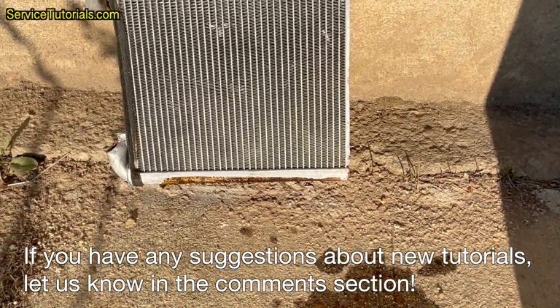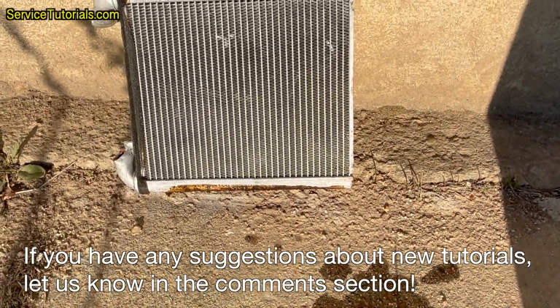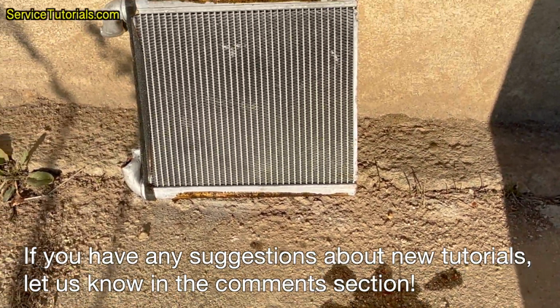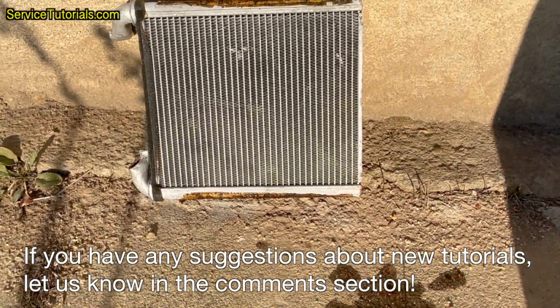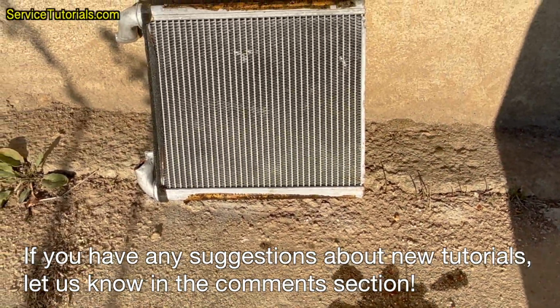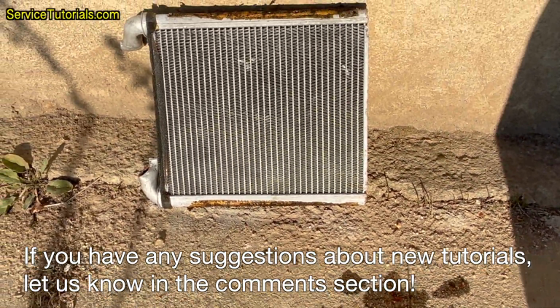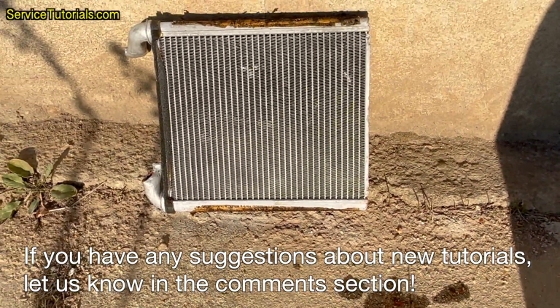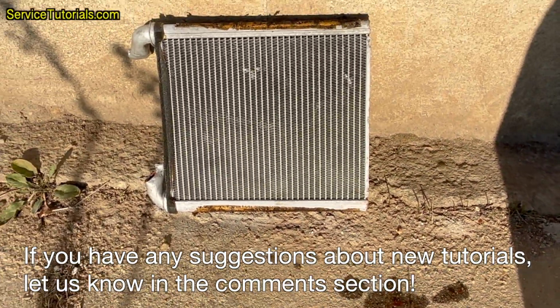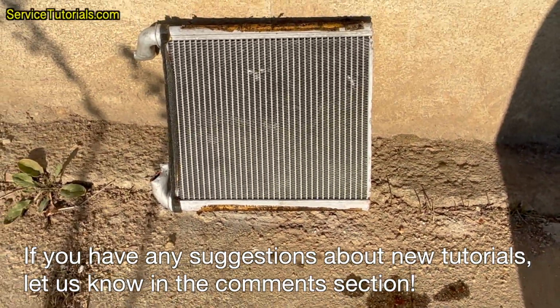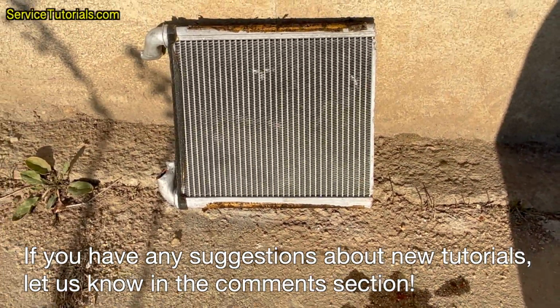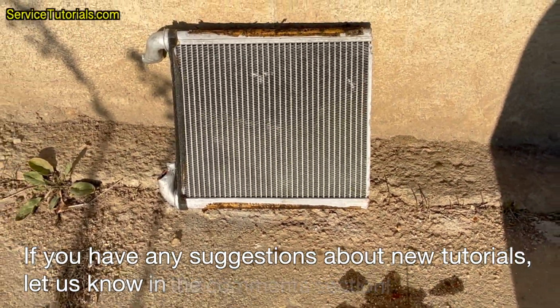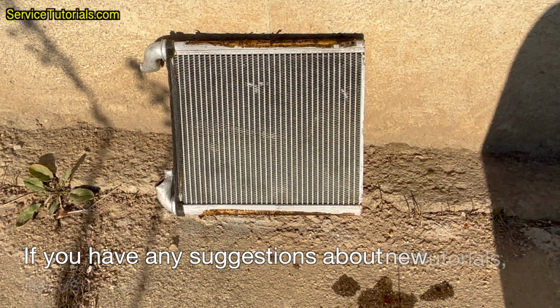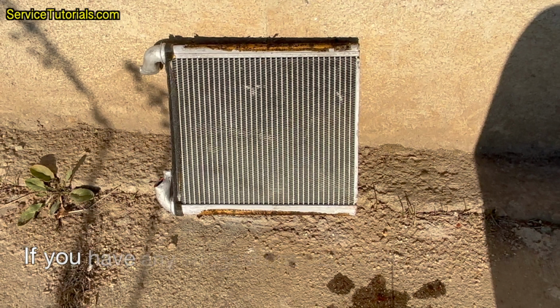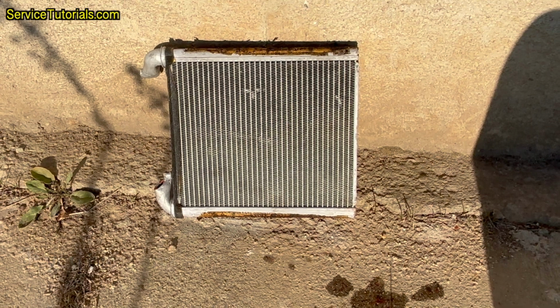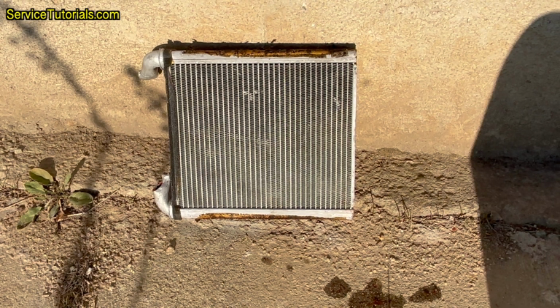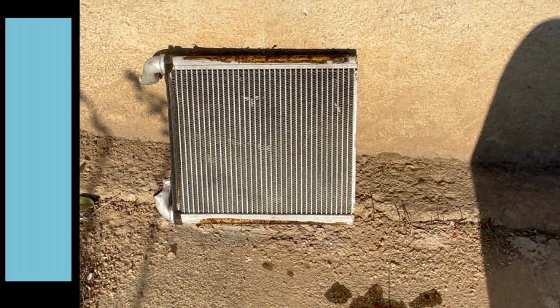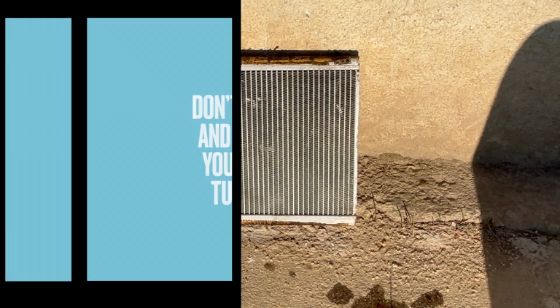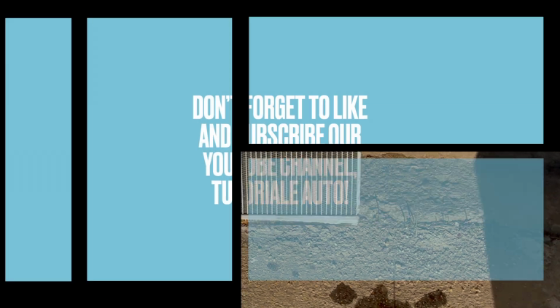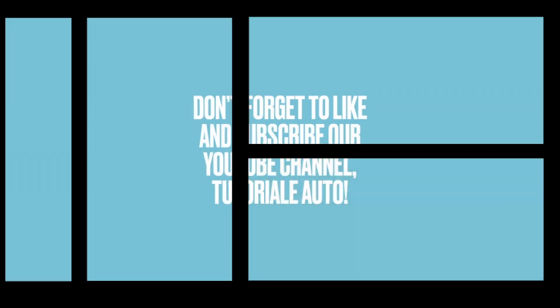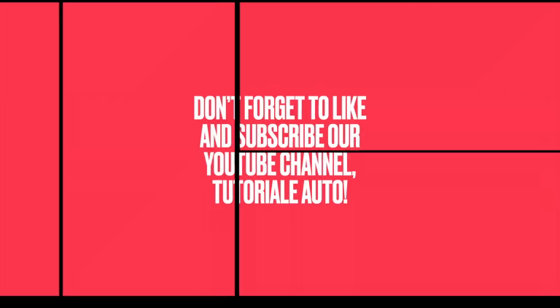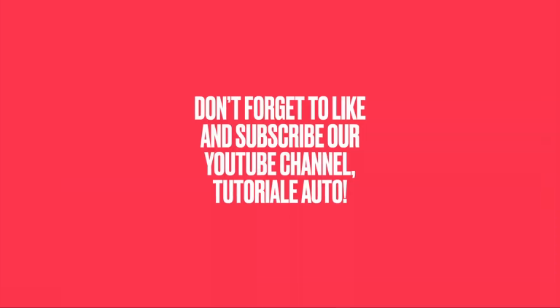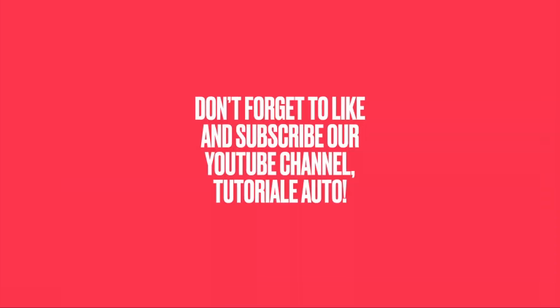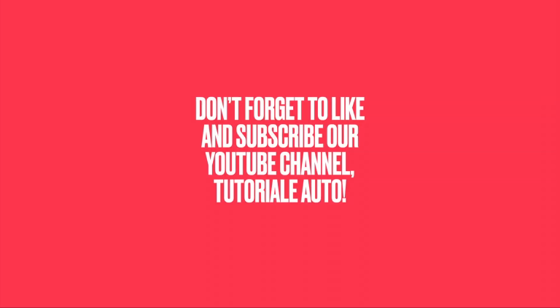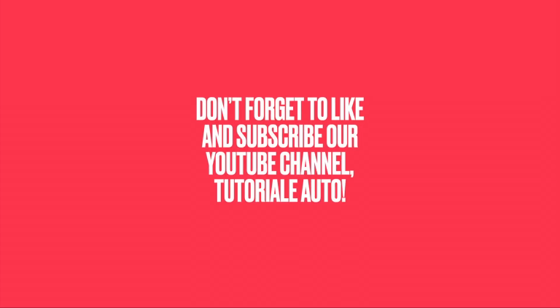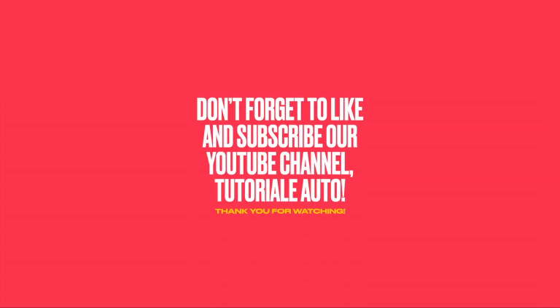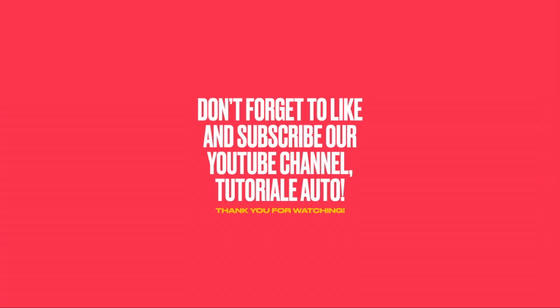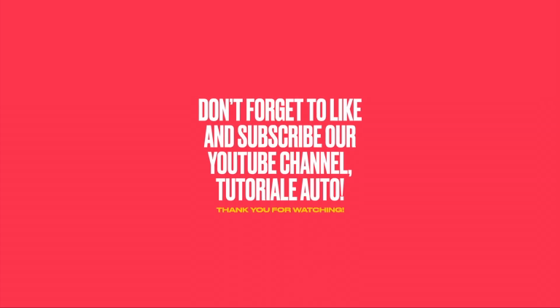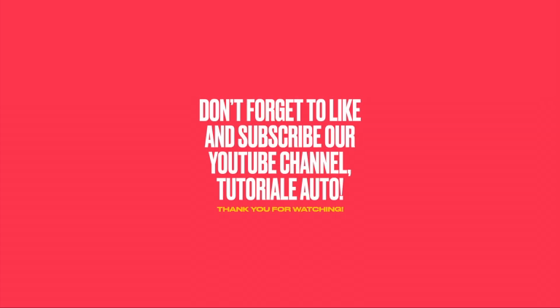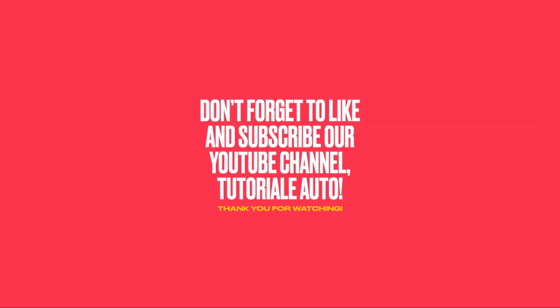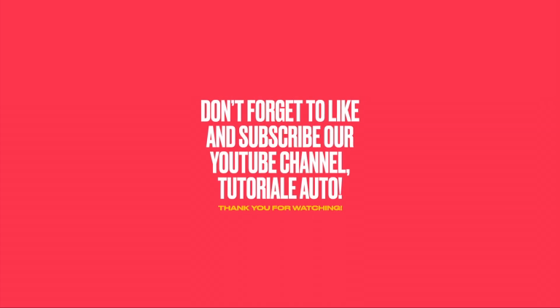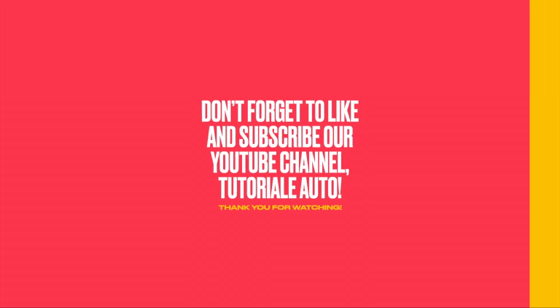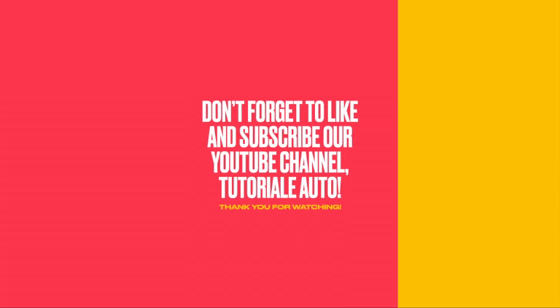If you have any suggestions about new tutorials, let us know in the comments section. Don't forget to like and subscribe to our YouTube channel, Tutorial Auto.